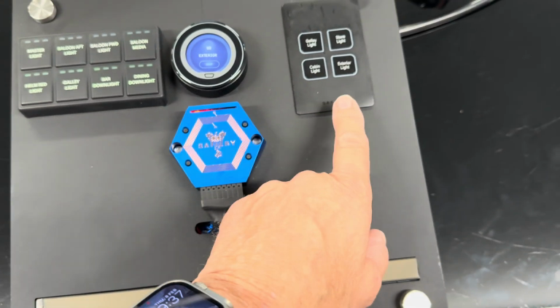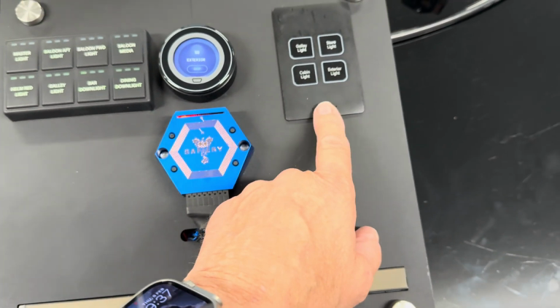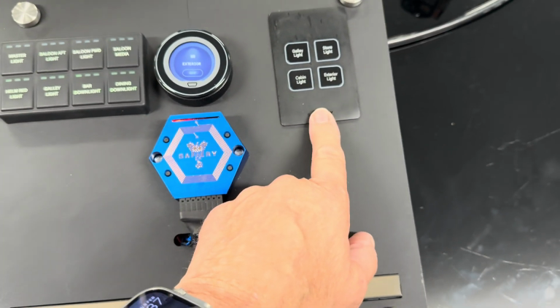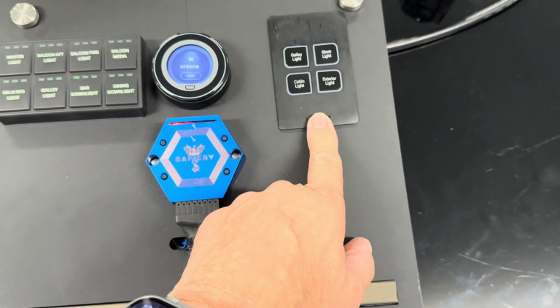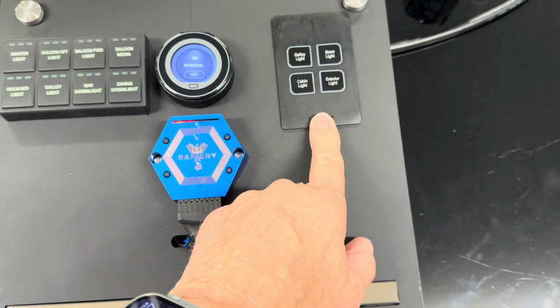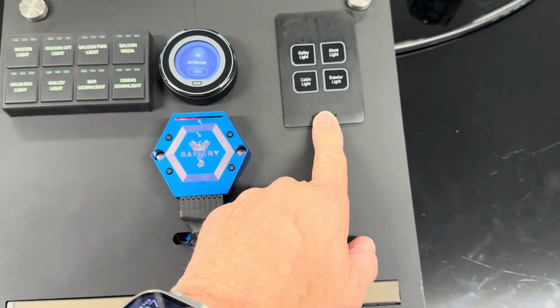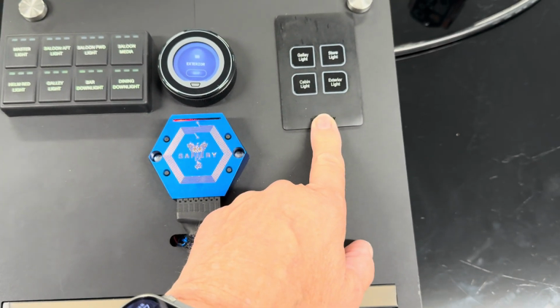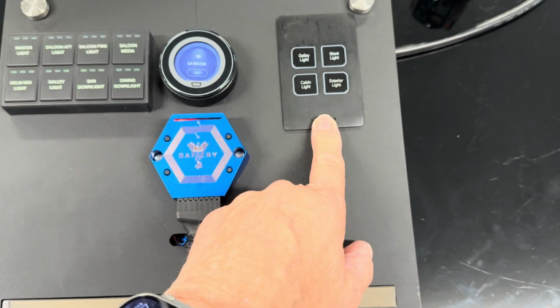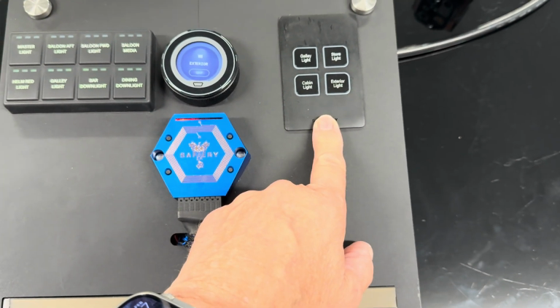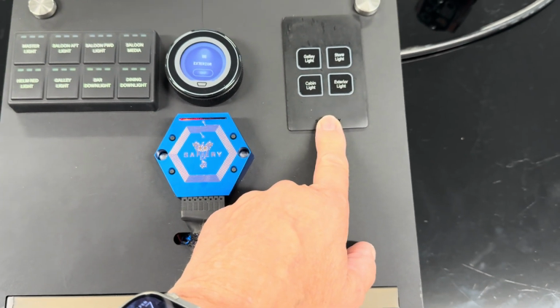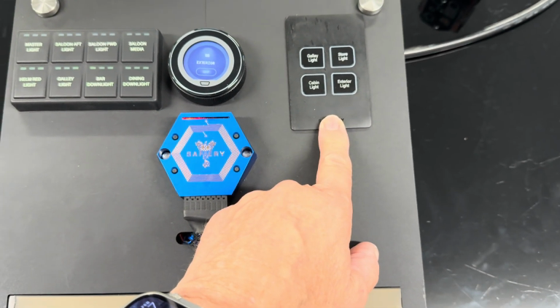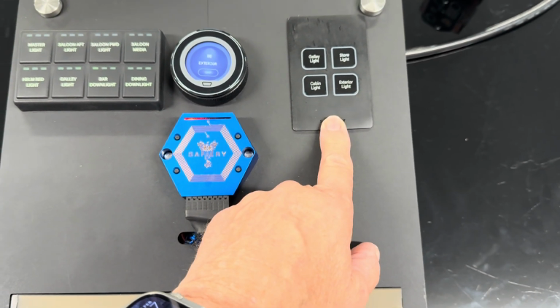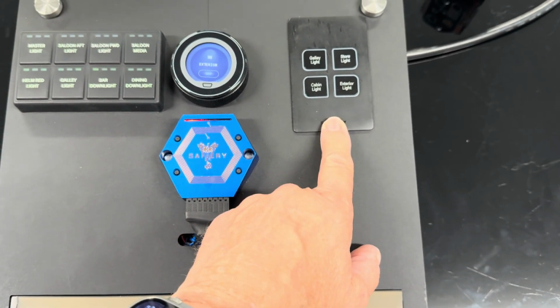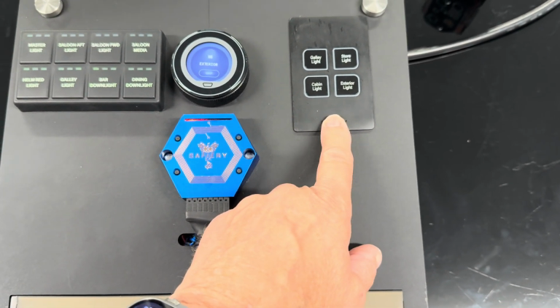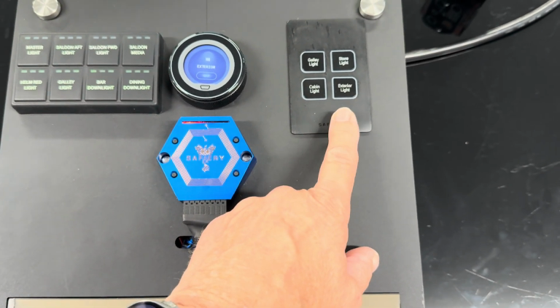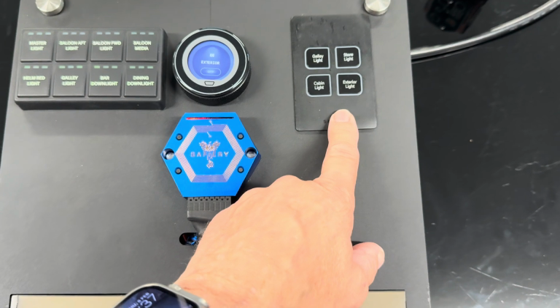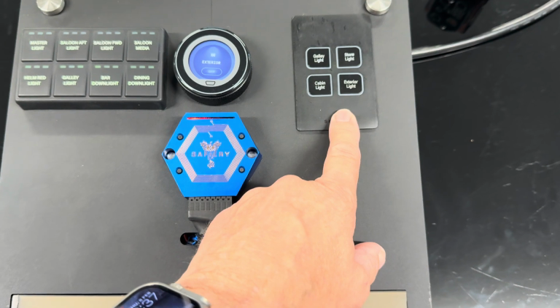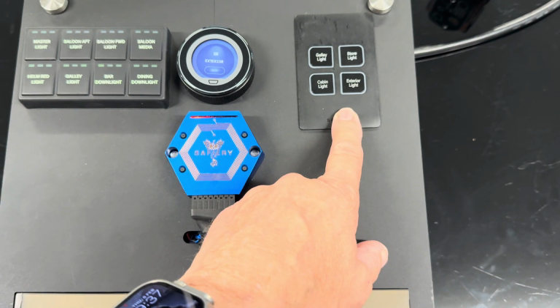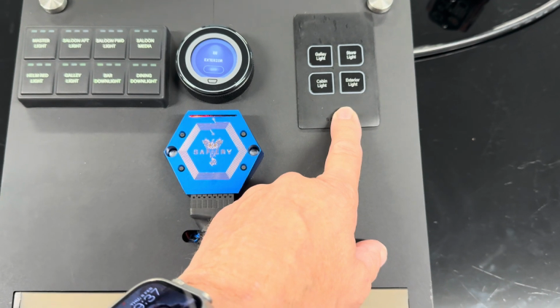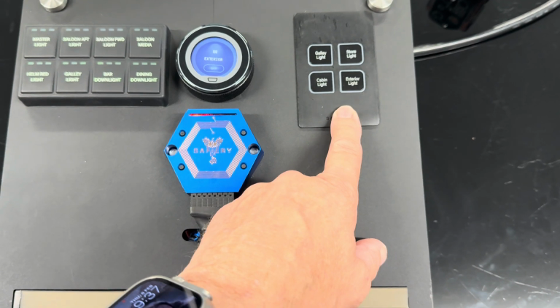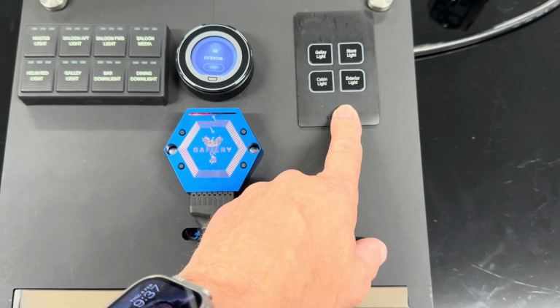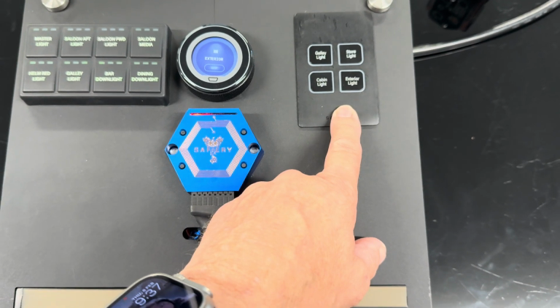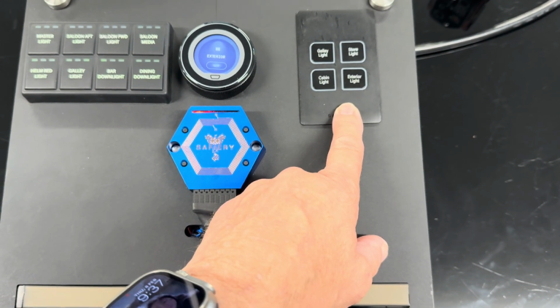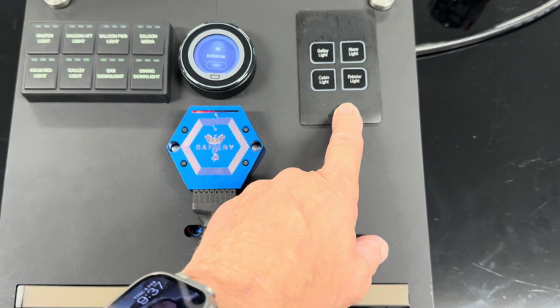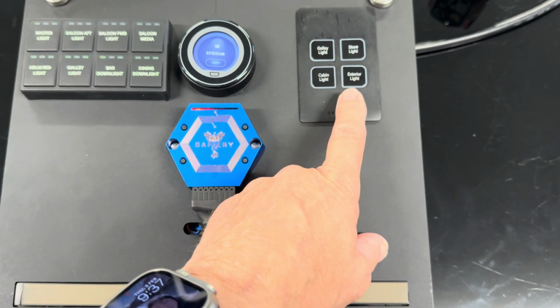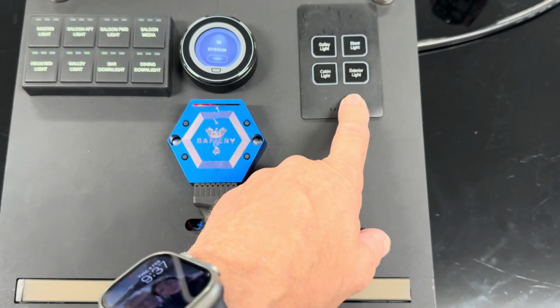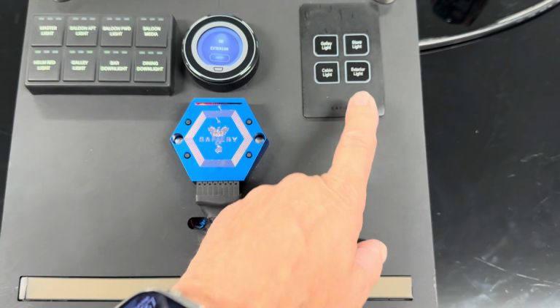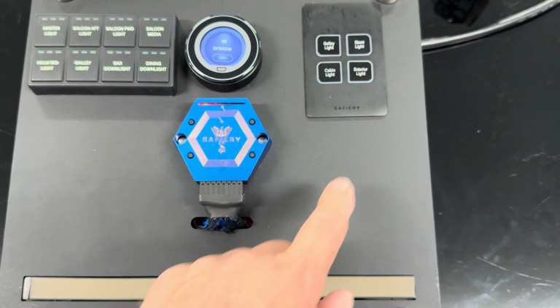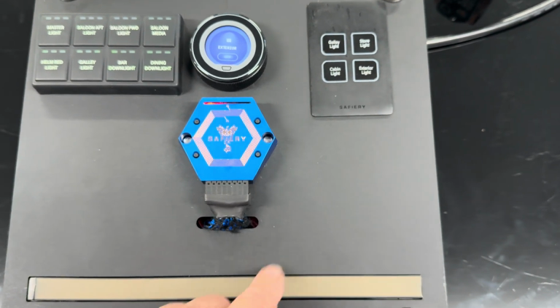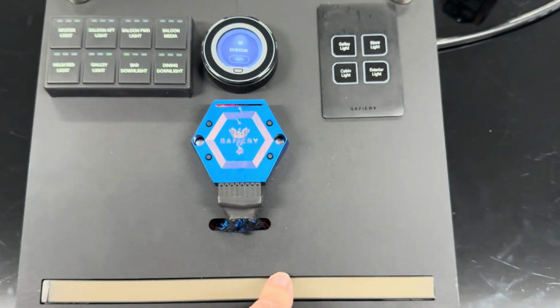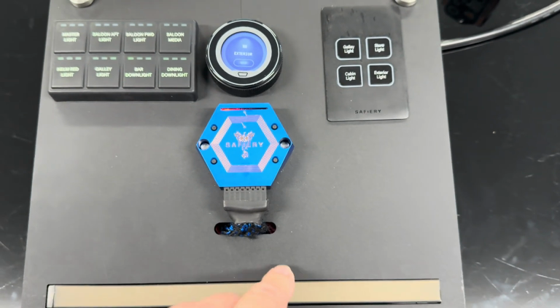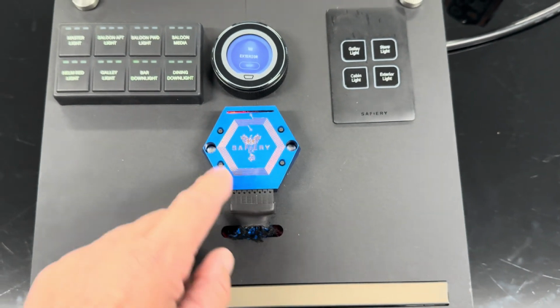This star switch over here is Bluetooth, so there's no cable connection at all between this and the light.